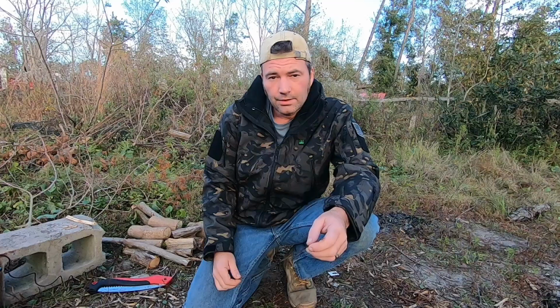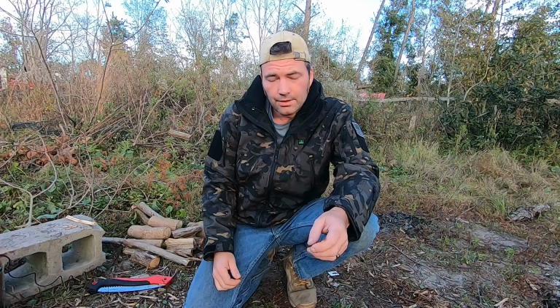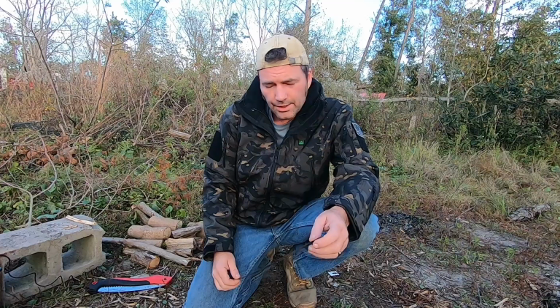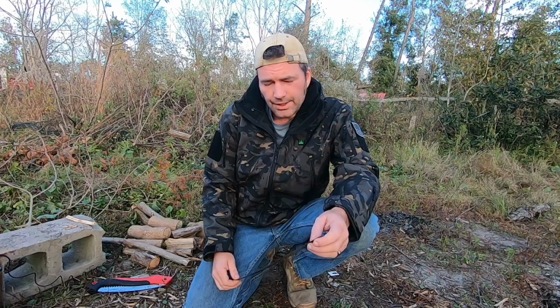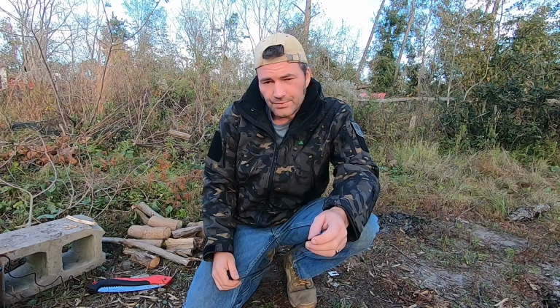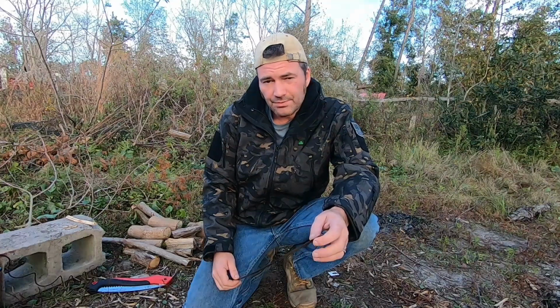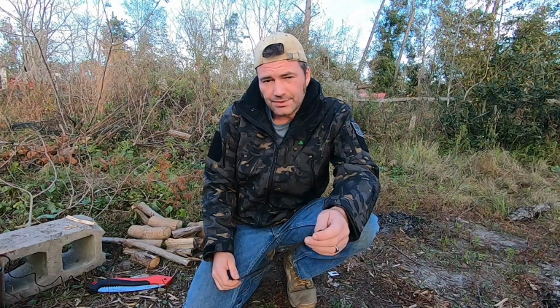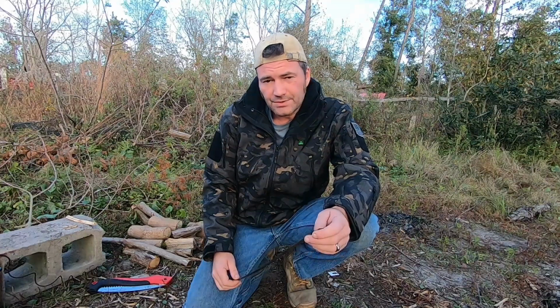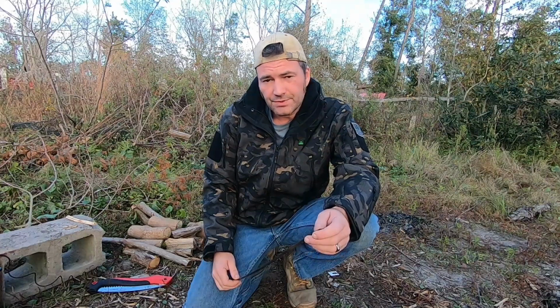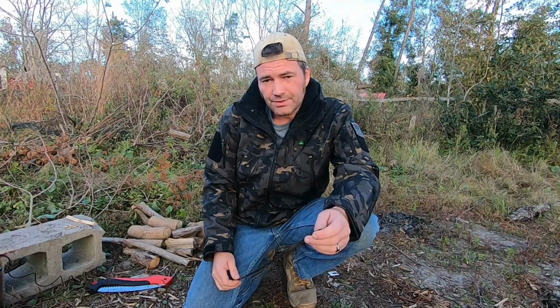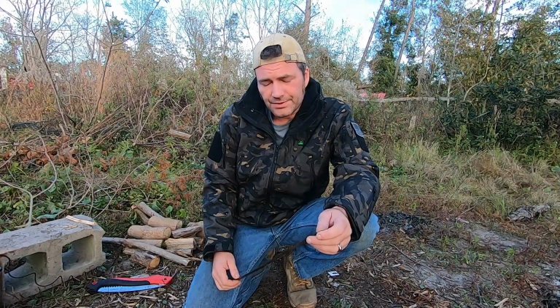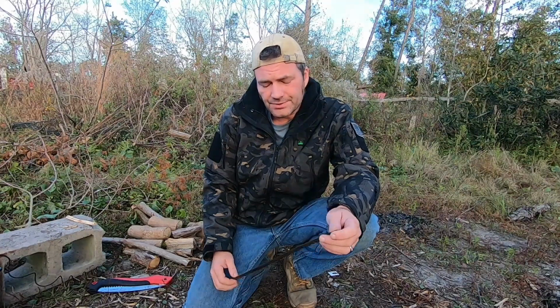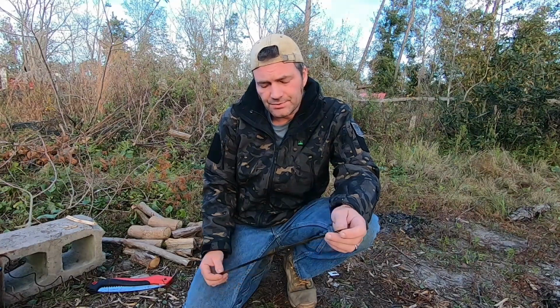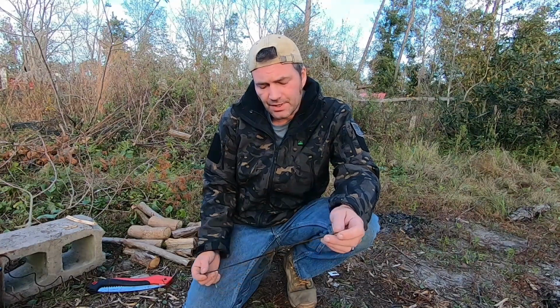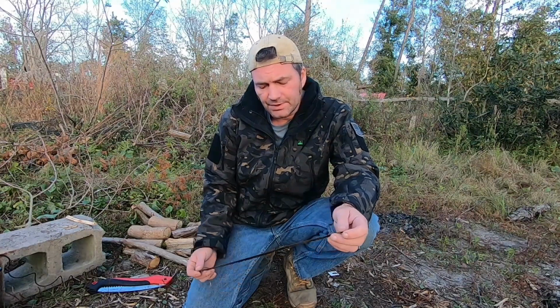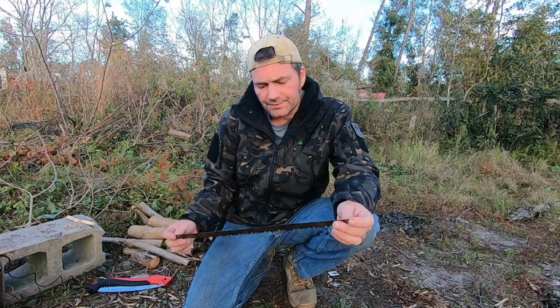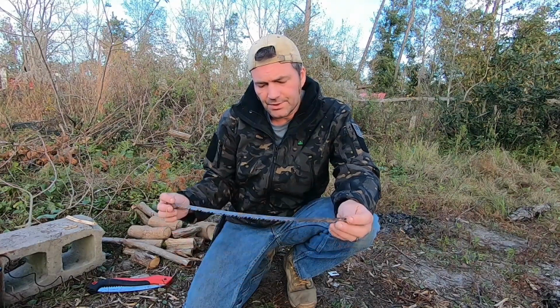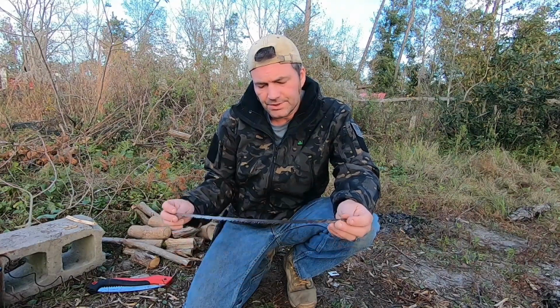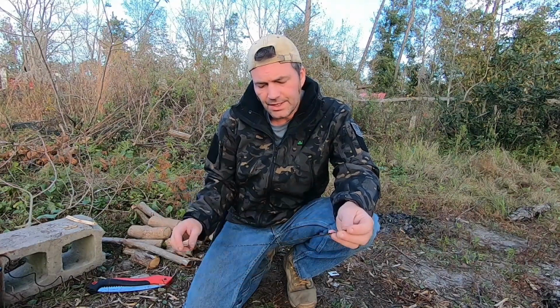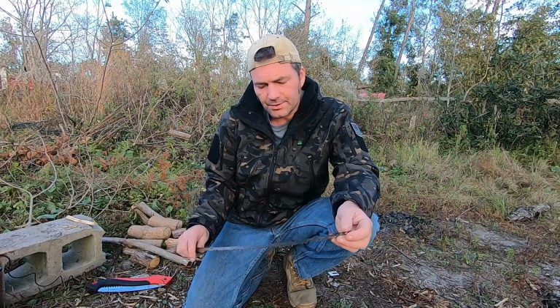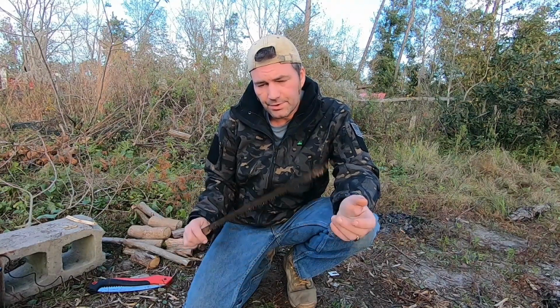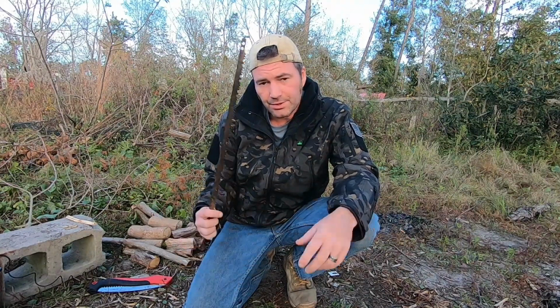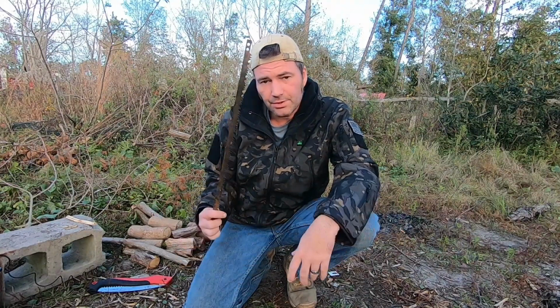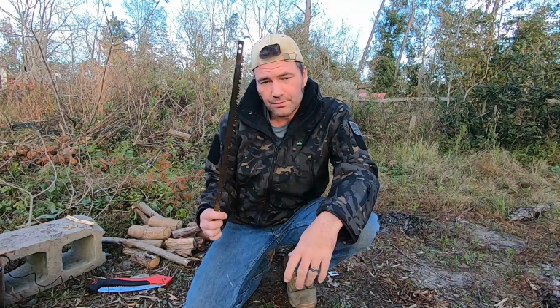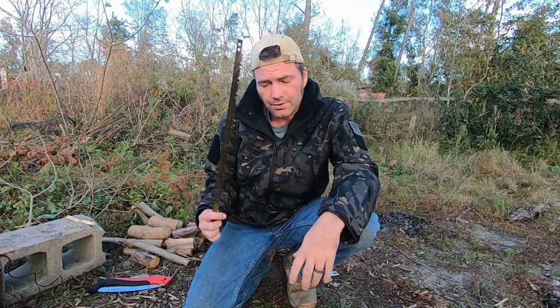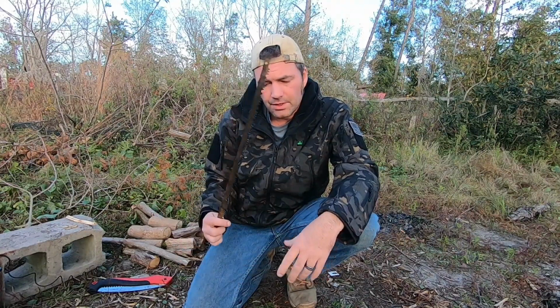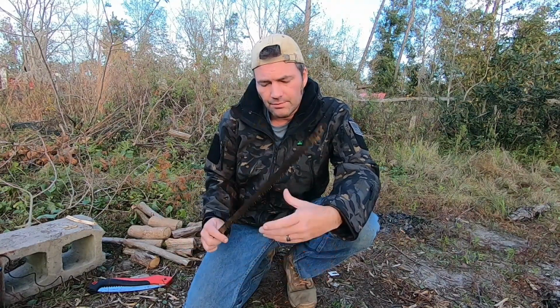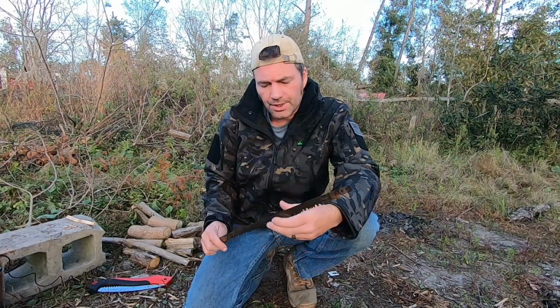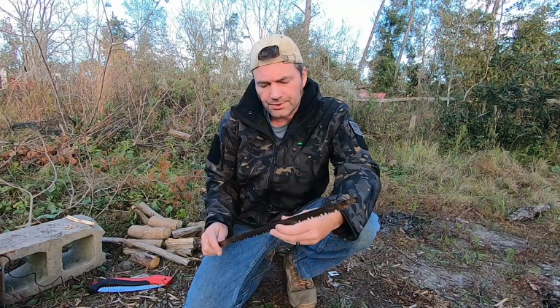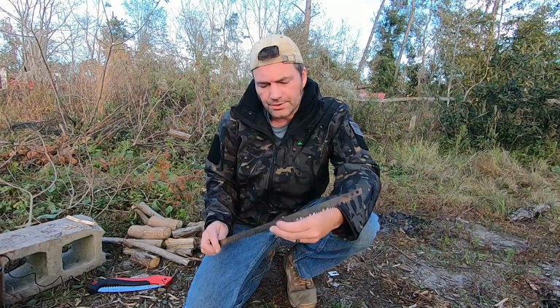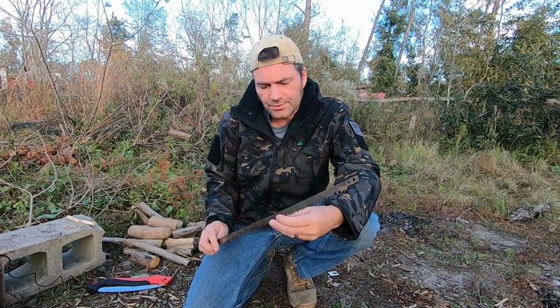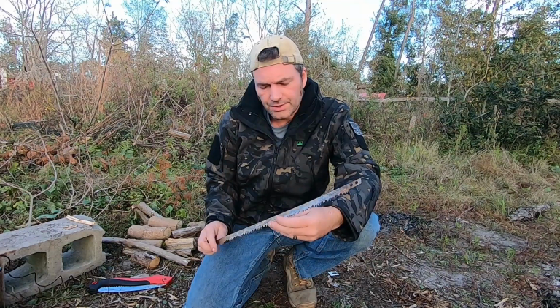Alright guys, welcome back. CFP here and this is Survival Living. Today we're going to be going over the buck saw construction.